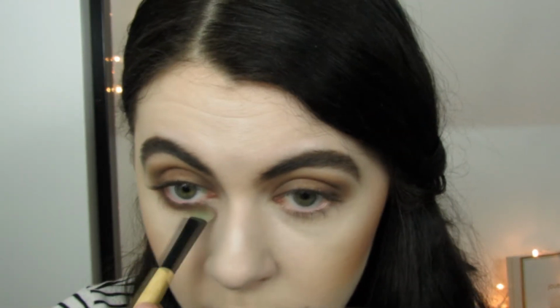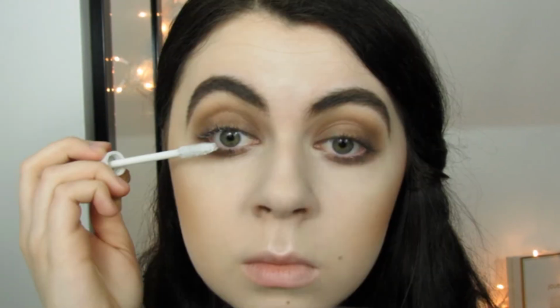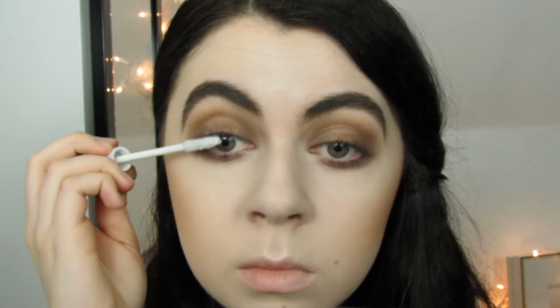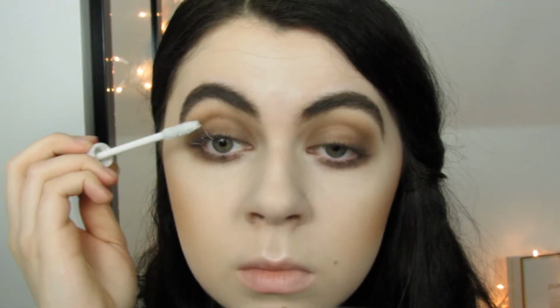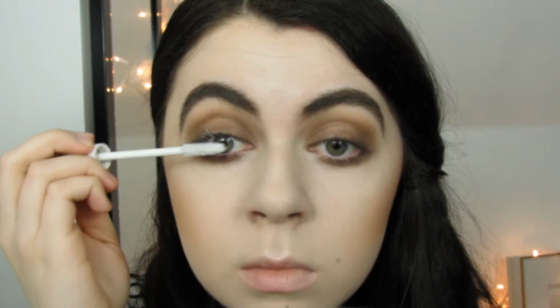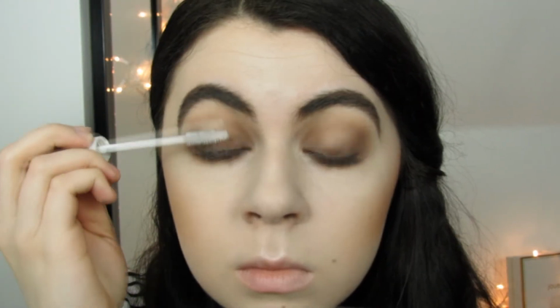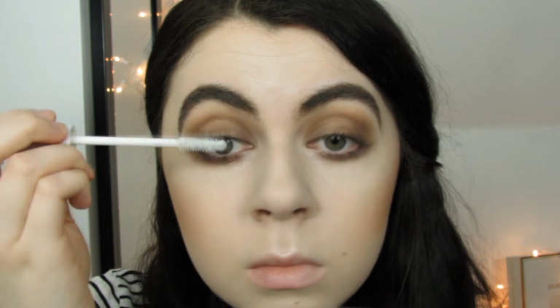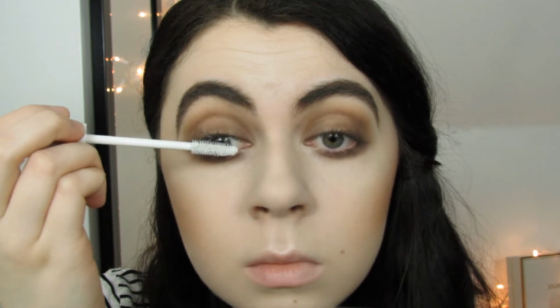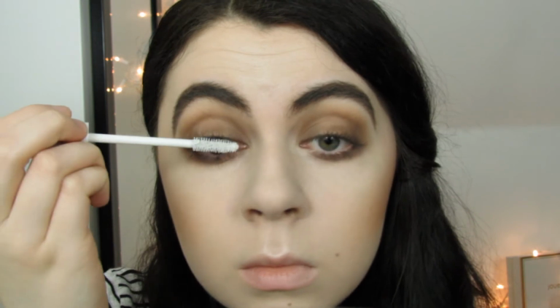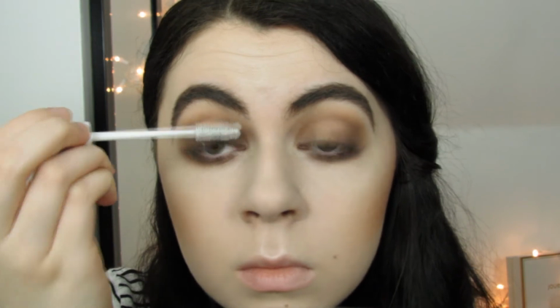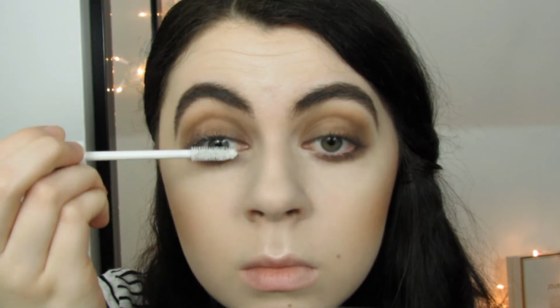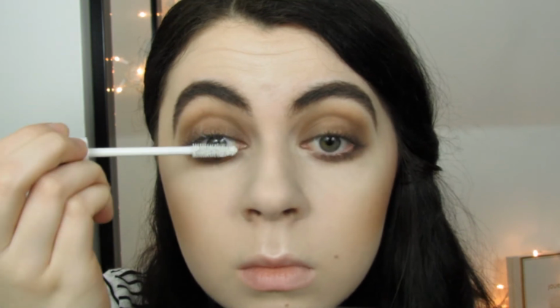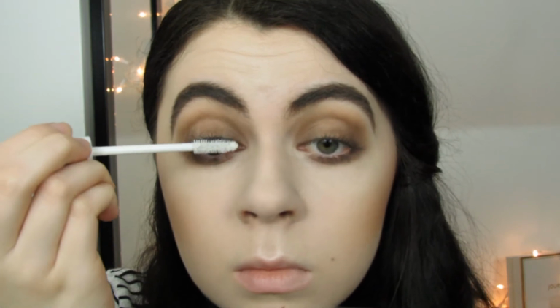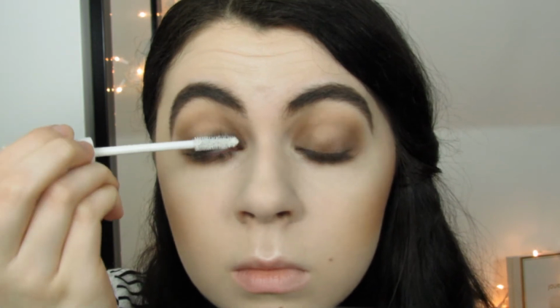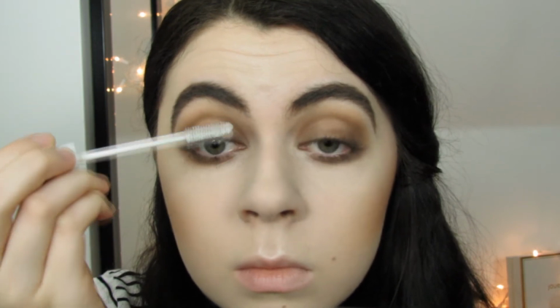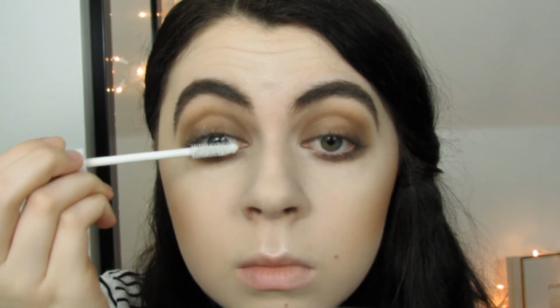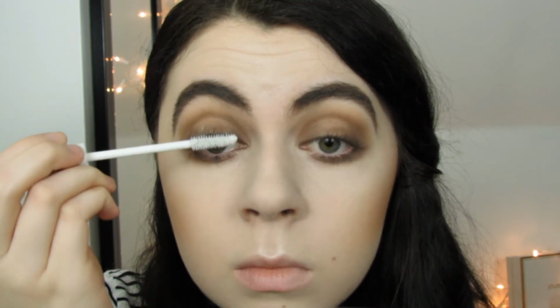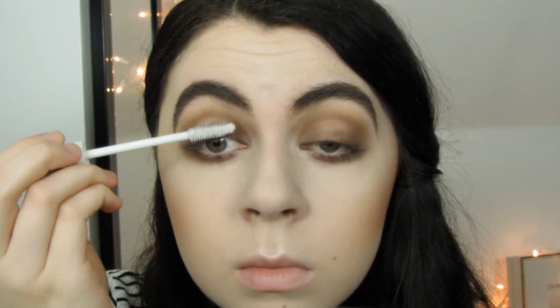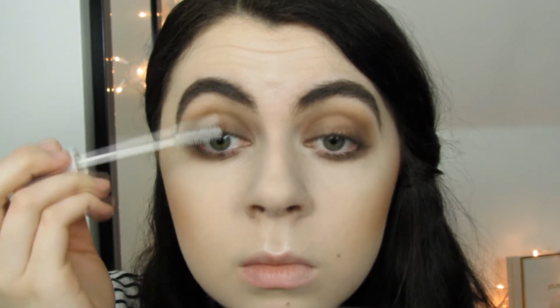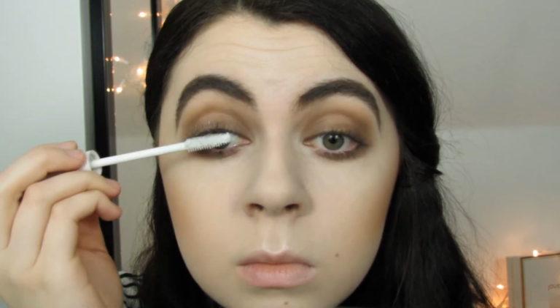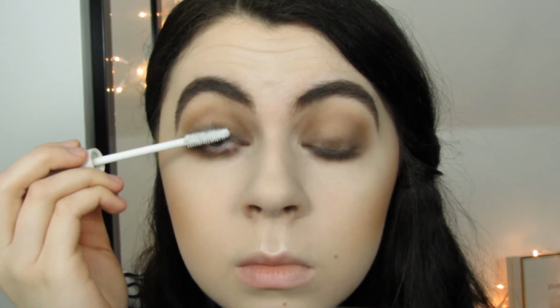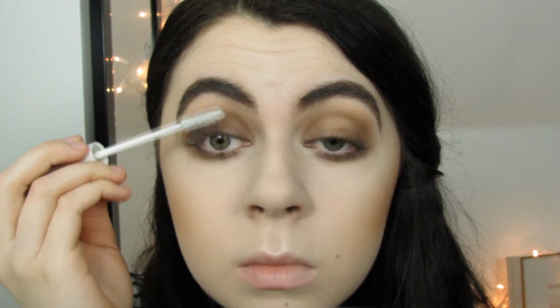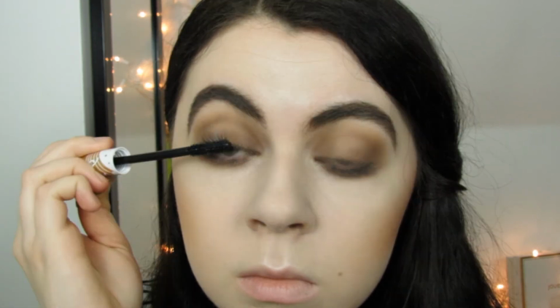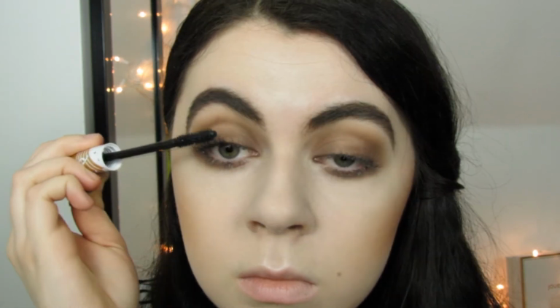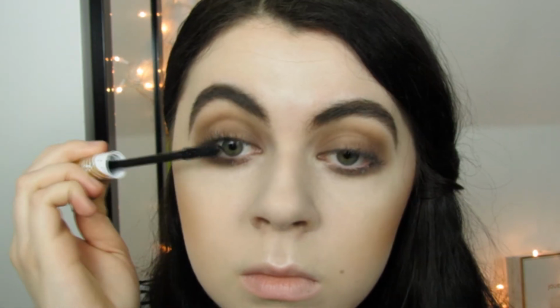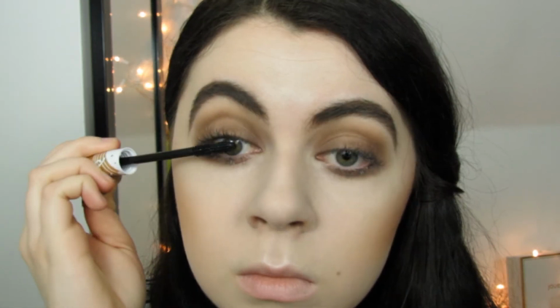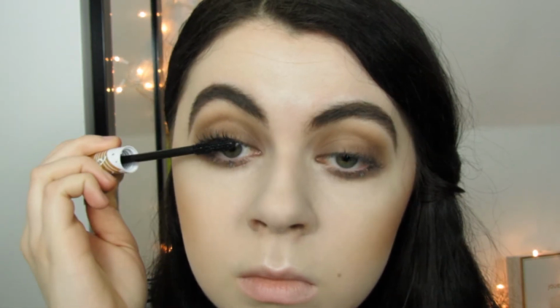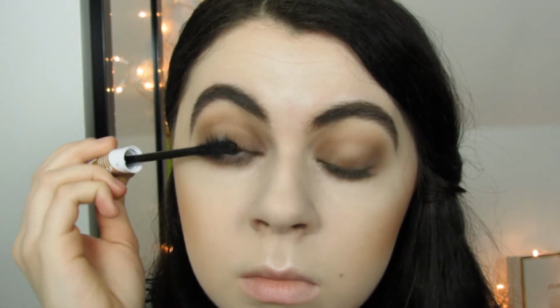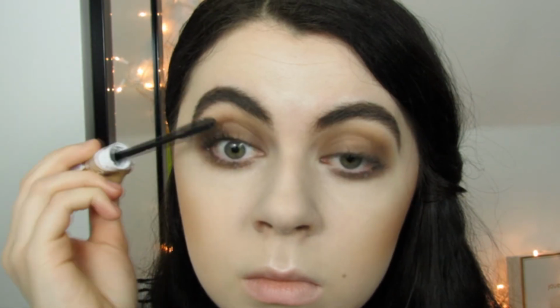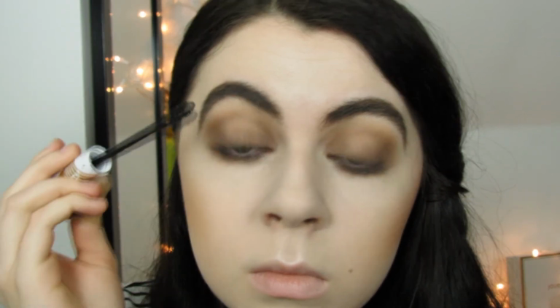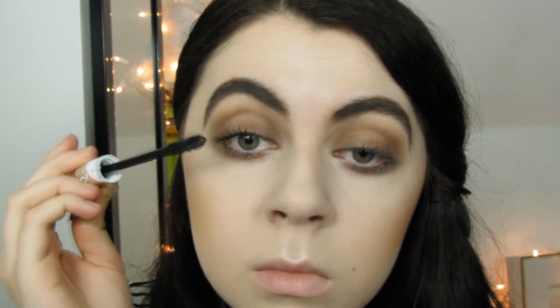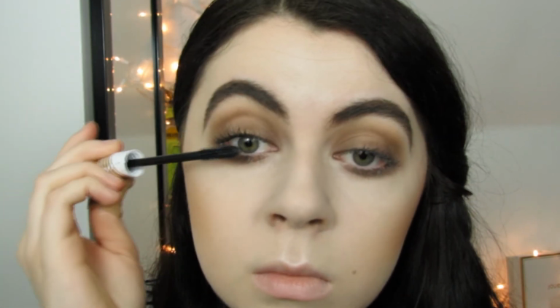Next I applied some mascara primer, then I applied a ton of mascara.